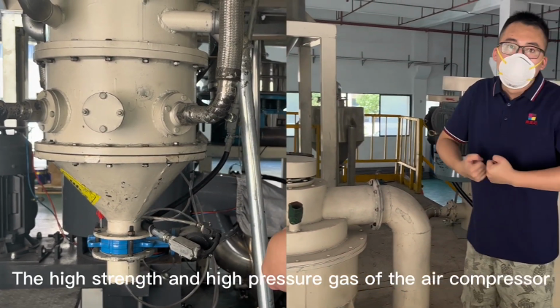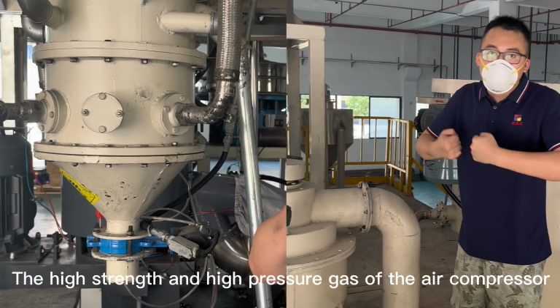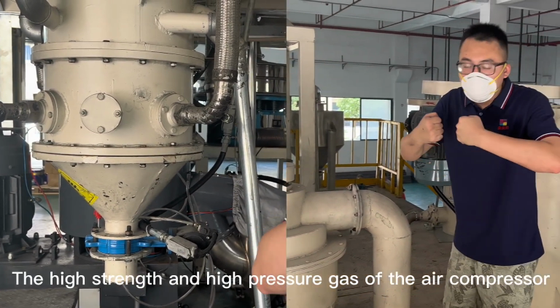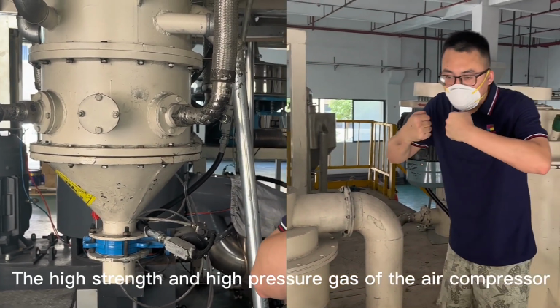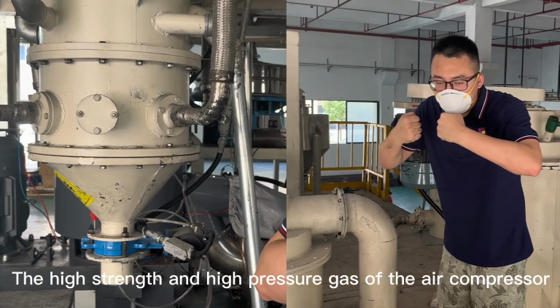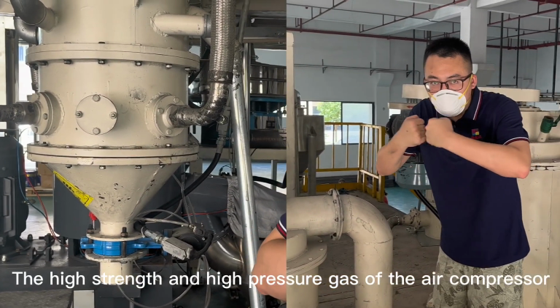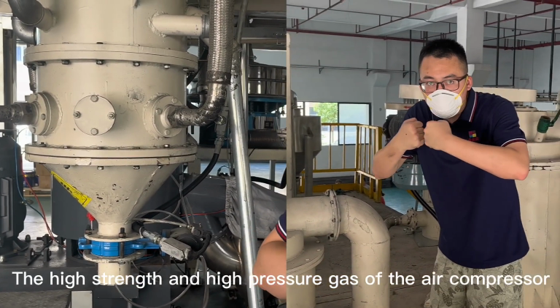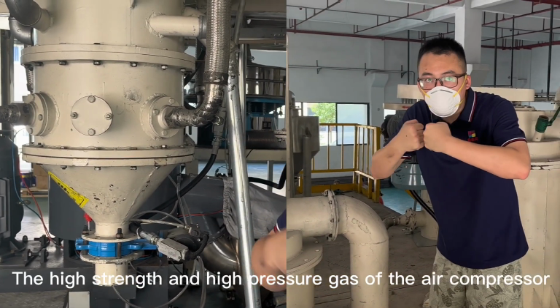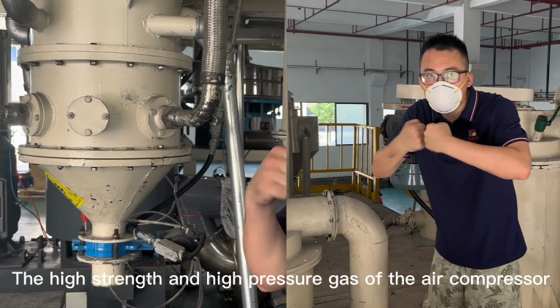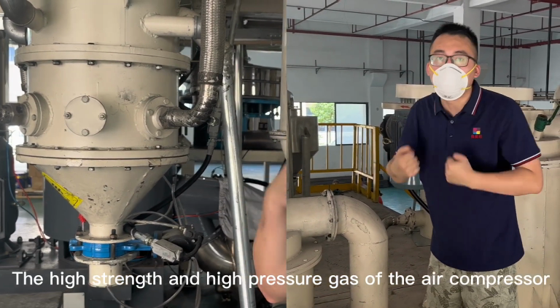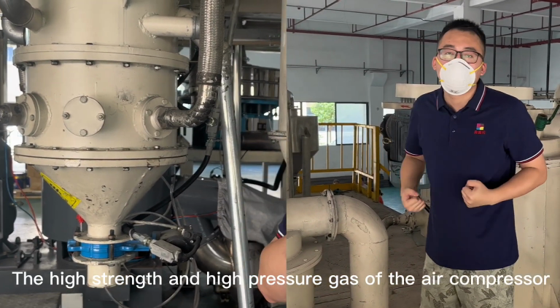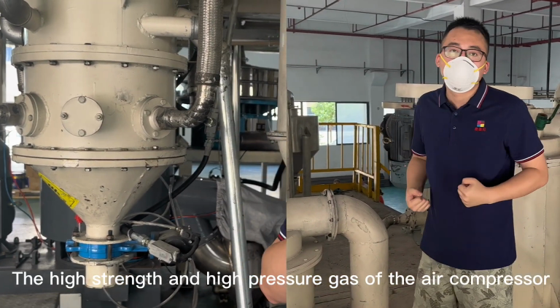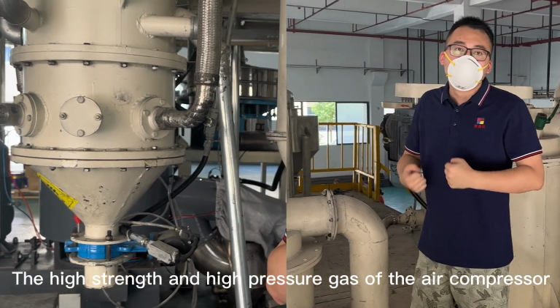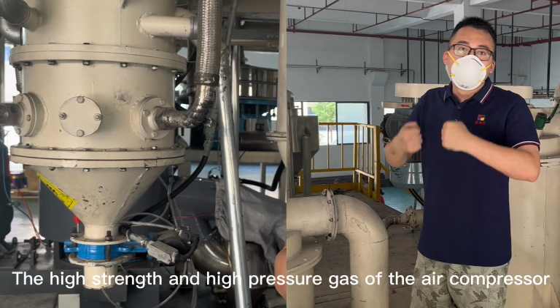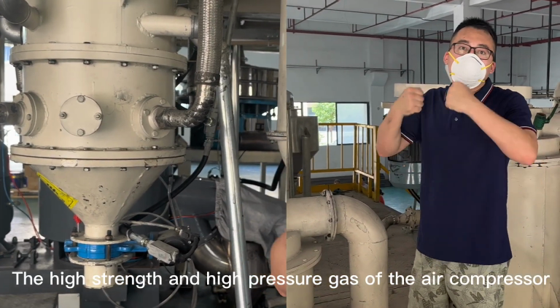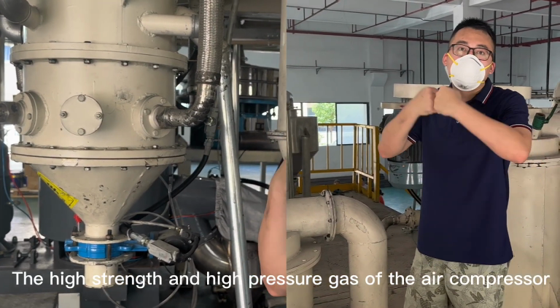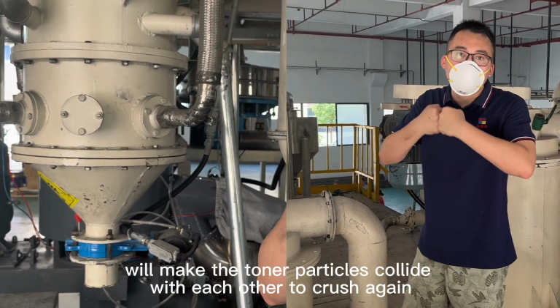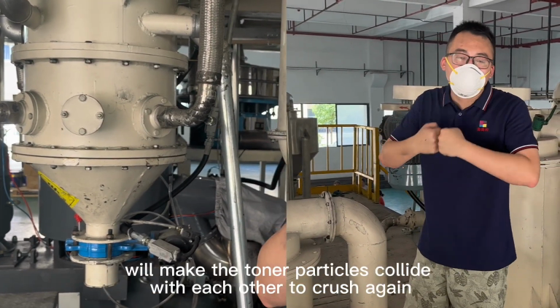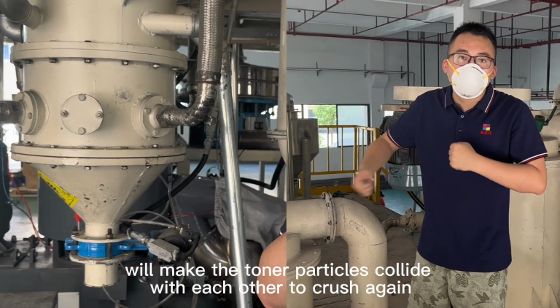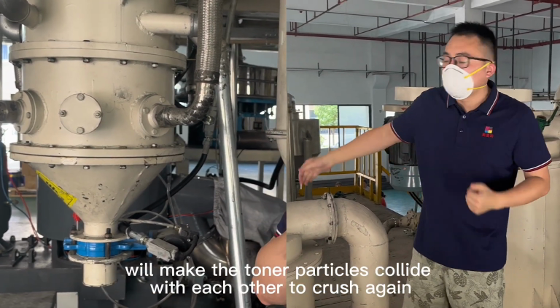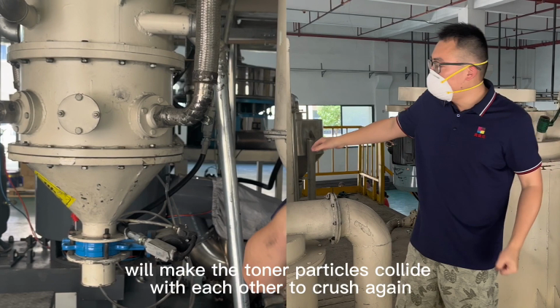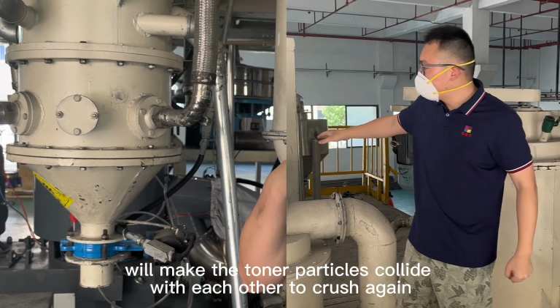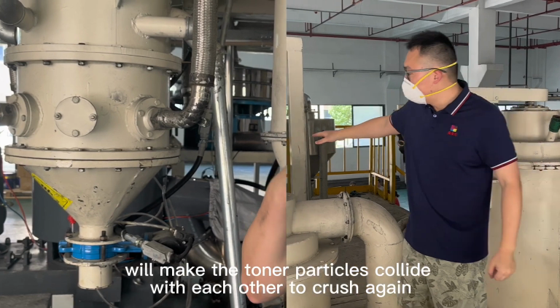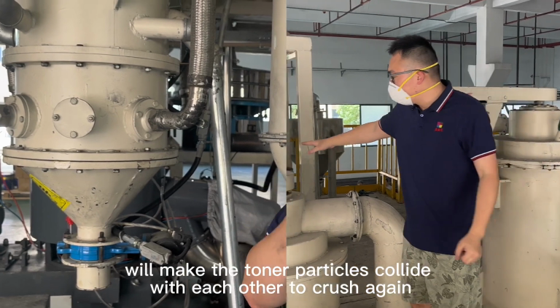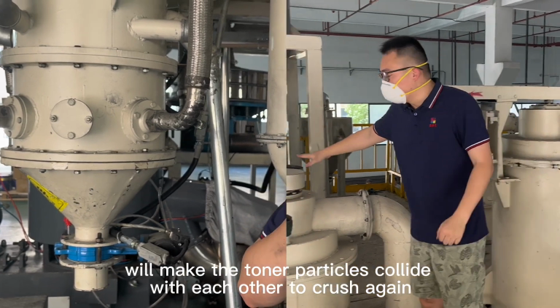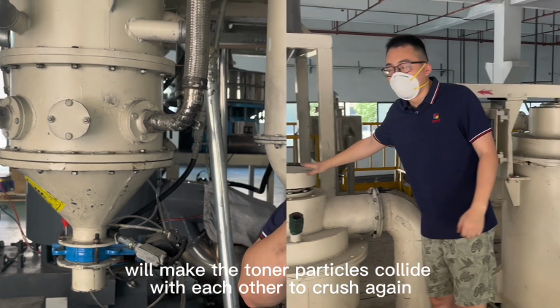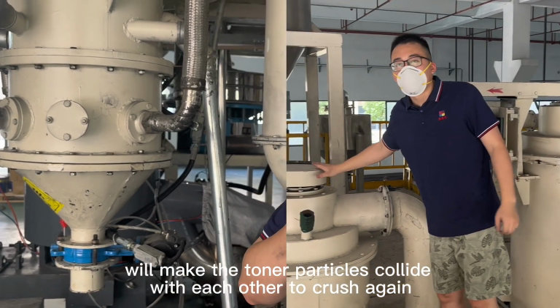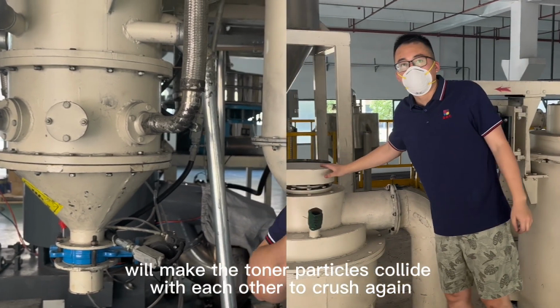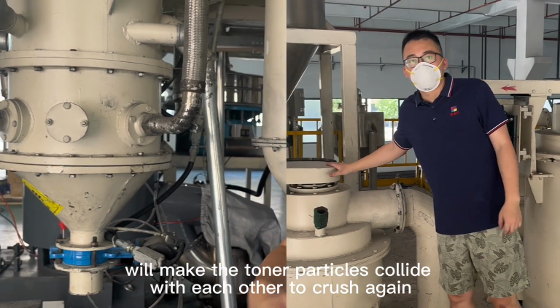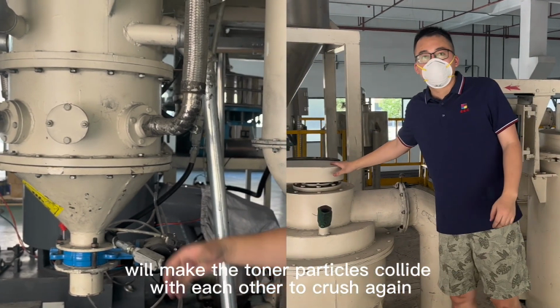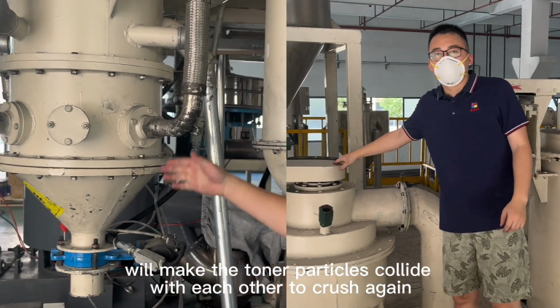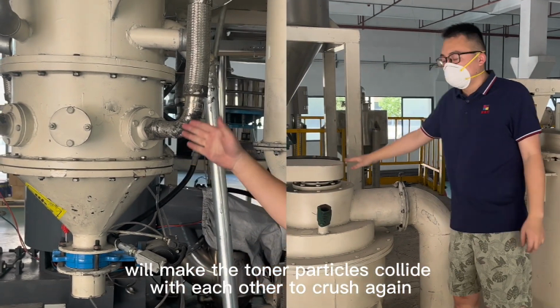The high strength and high pressure gas of the air compressor will make the toner particles collide with each other to crush again.